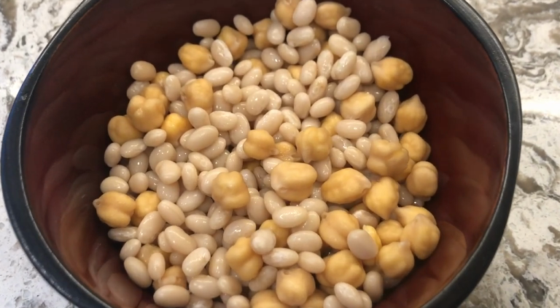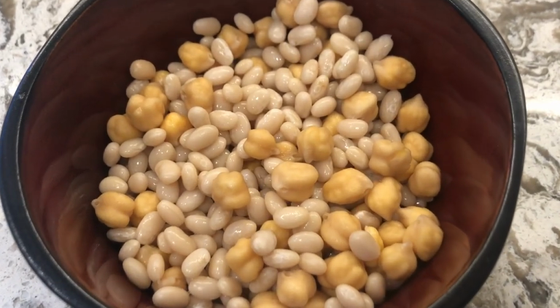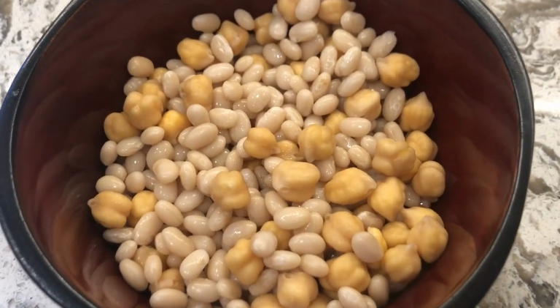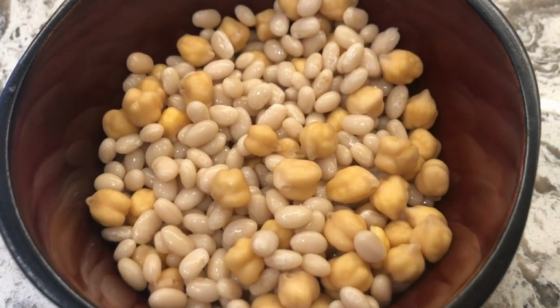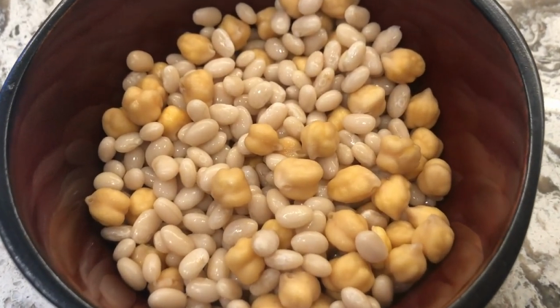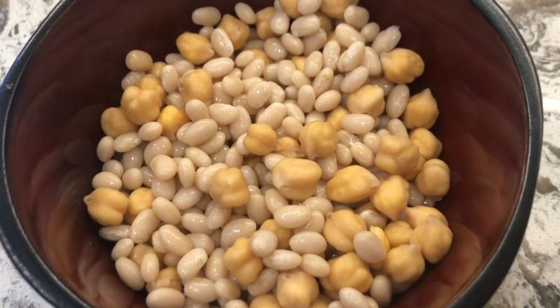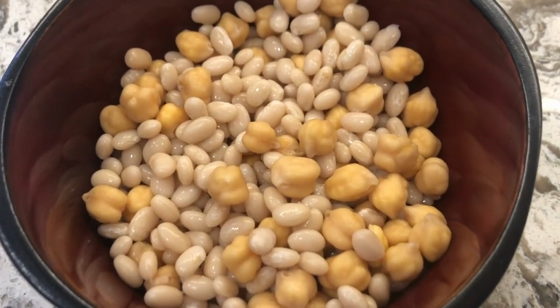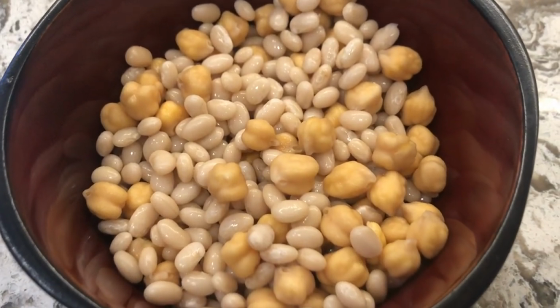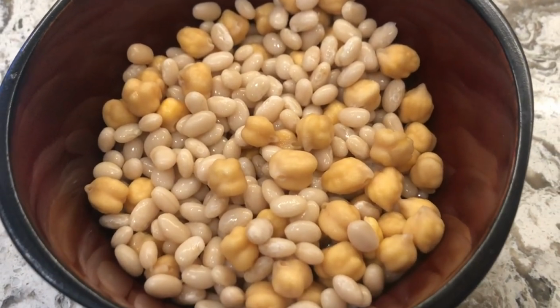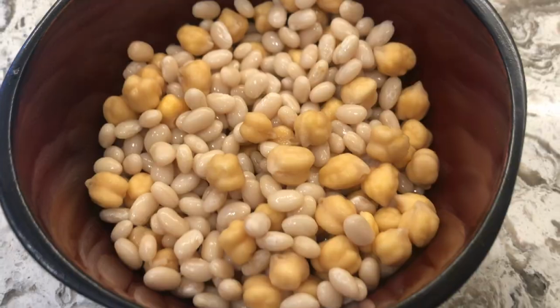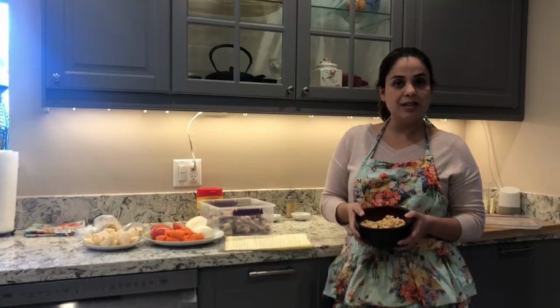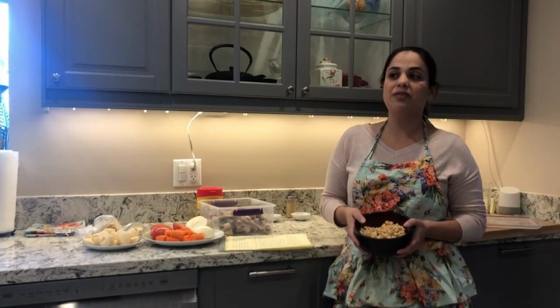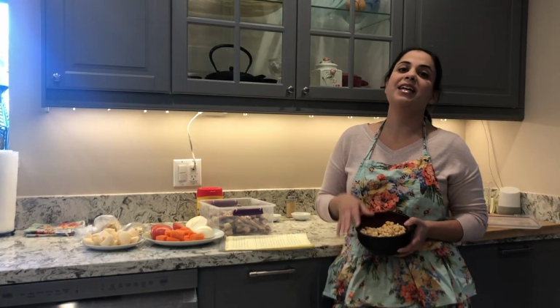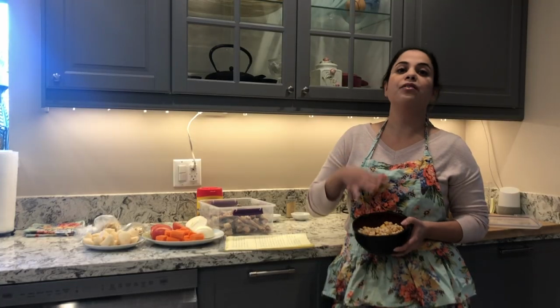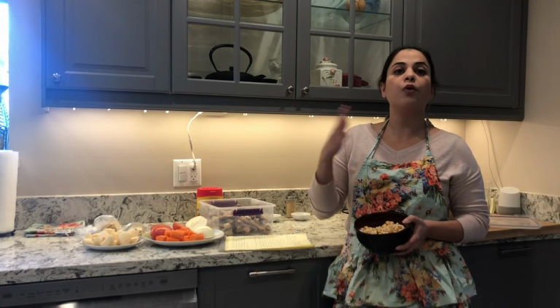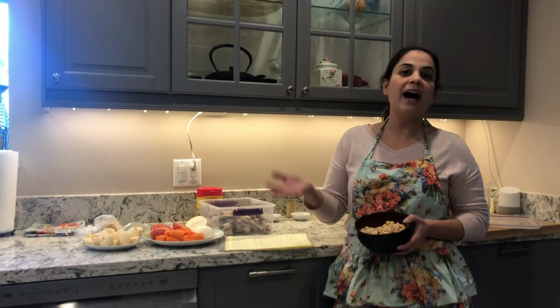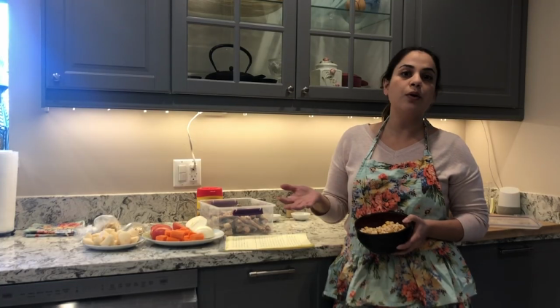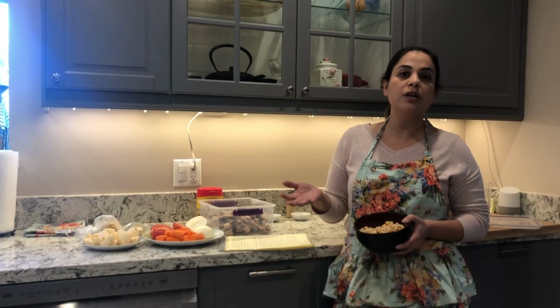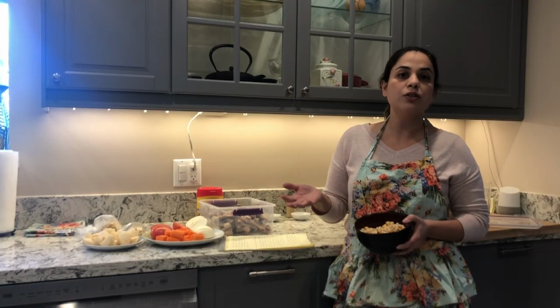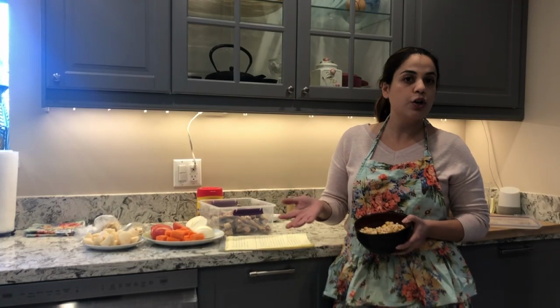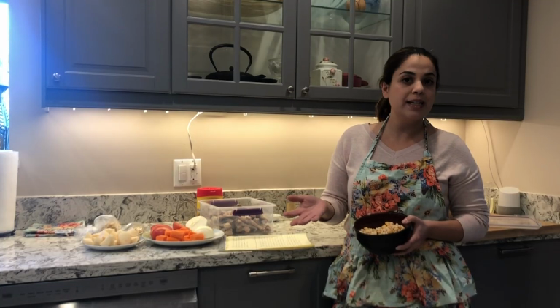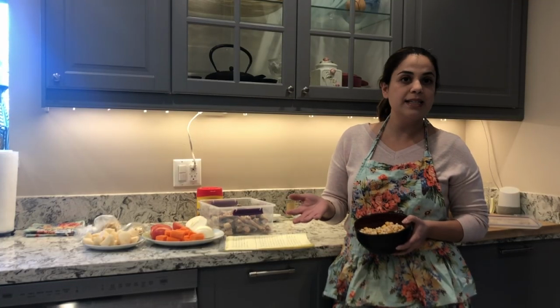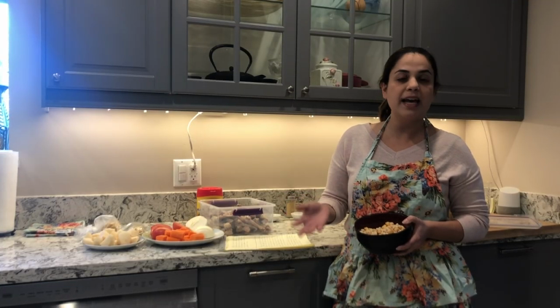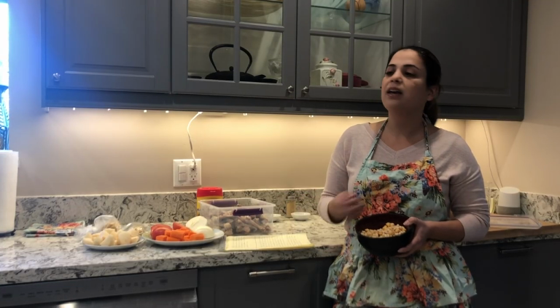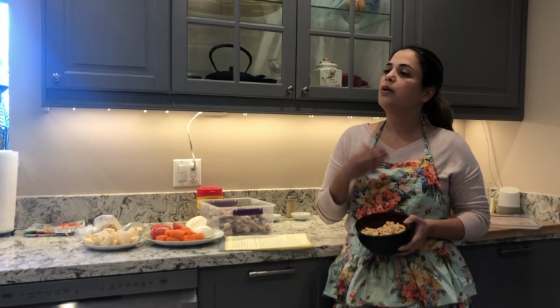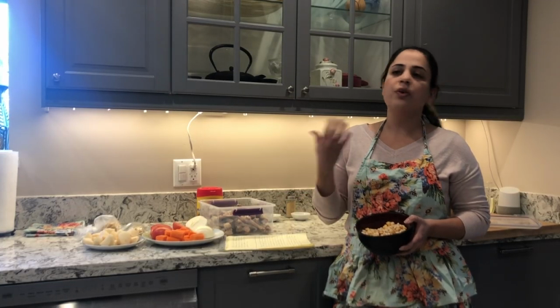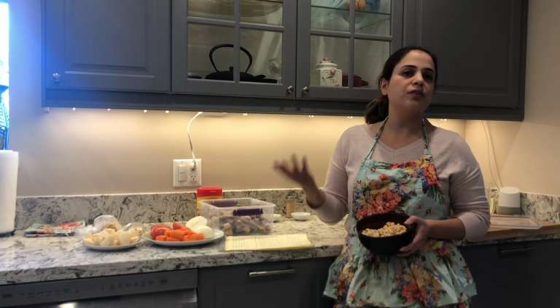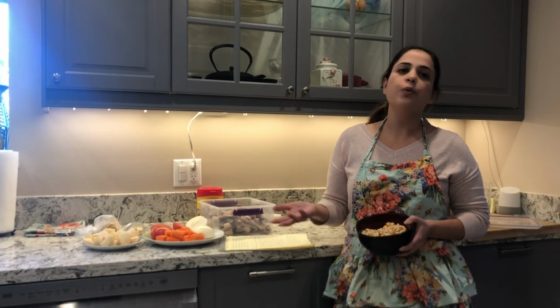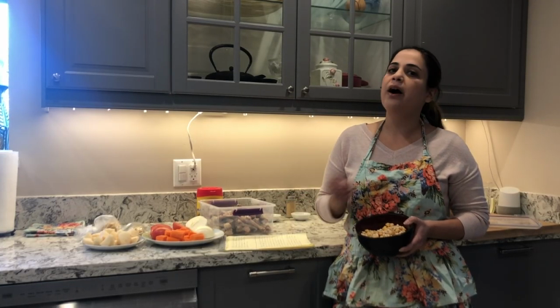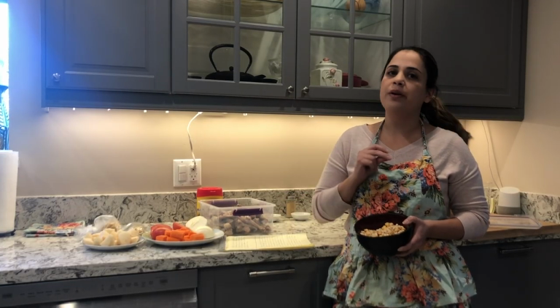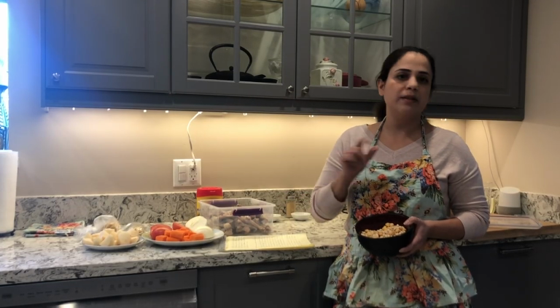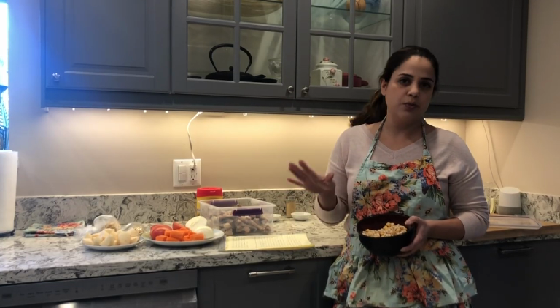The garbanzo beans and white beans I left overnight in water. That way when I want to cook them they cook faster — instead of taking four hours, within about two hours they're ready to go.